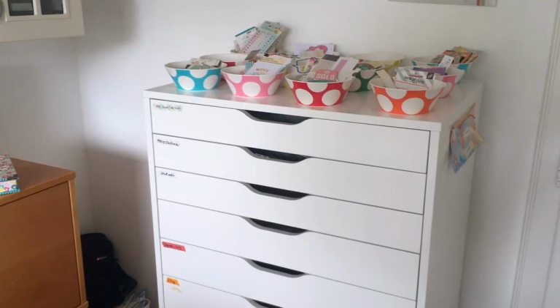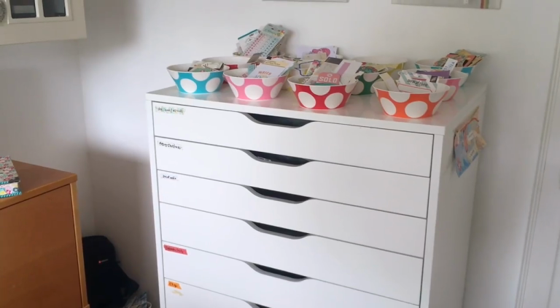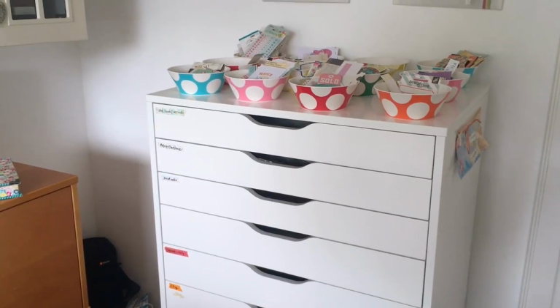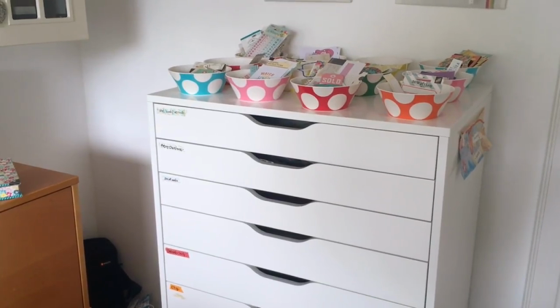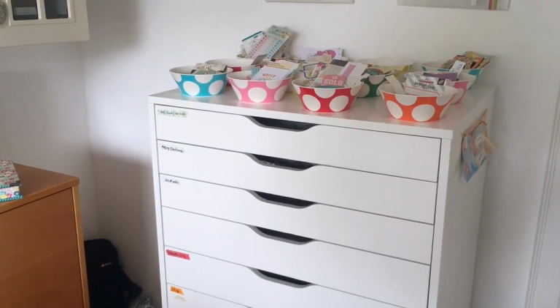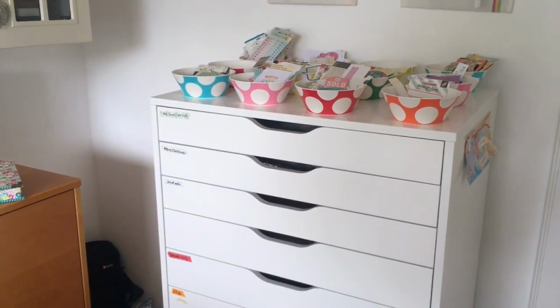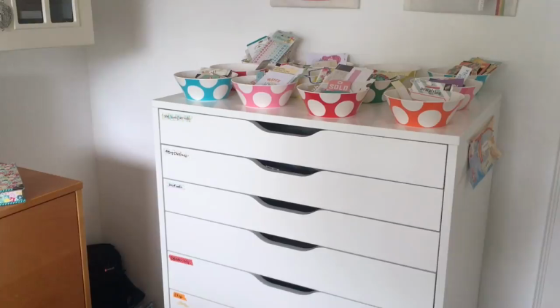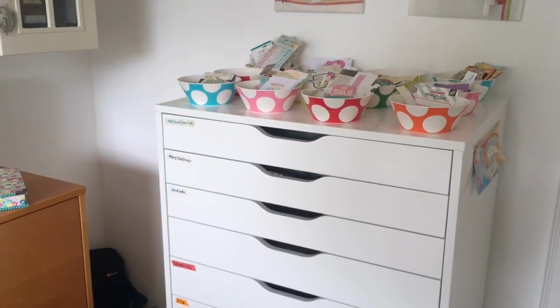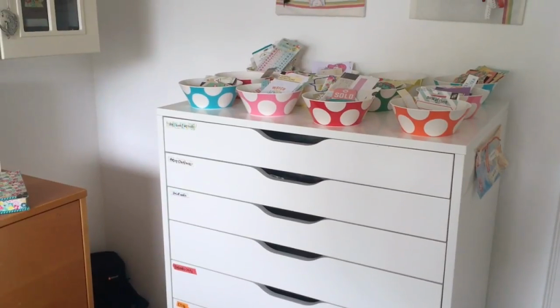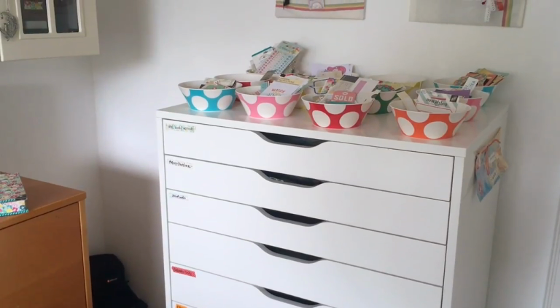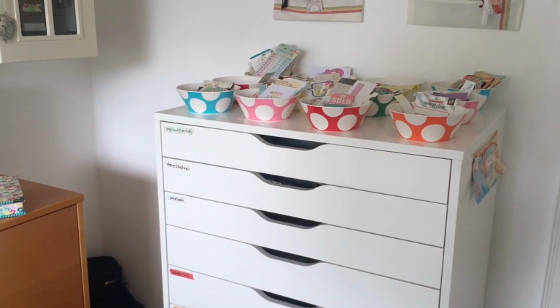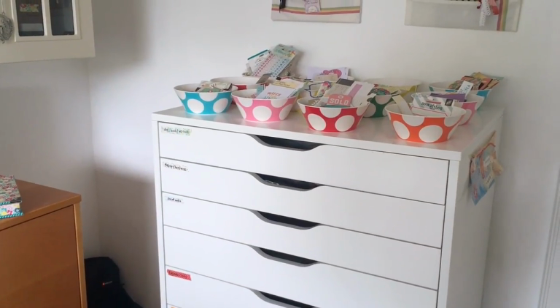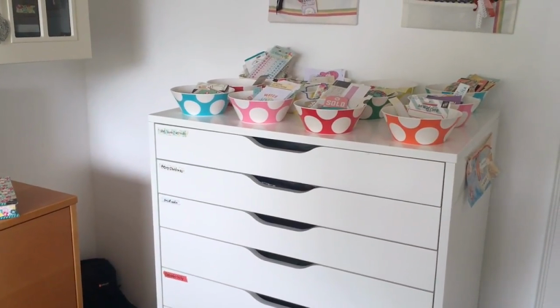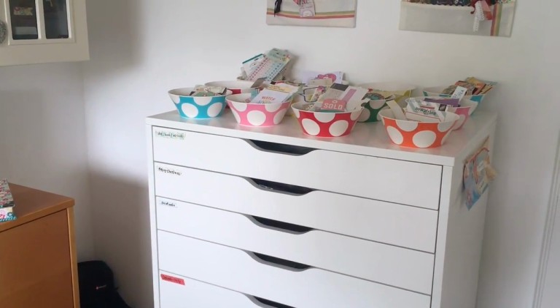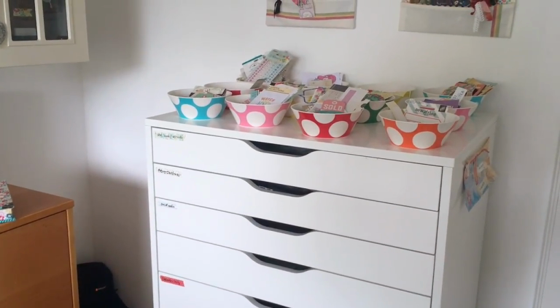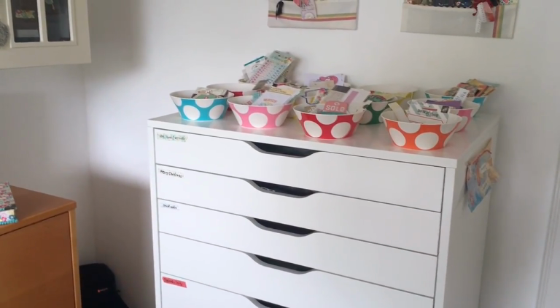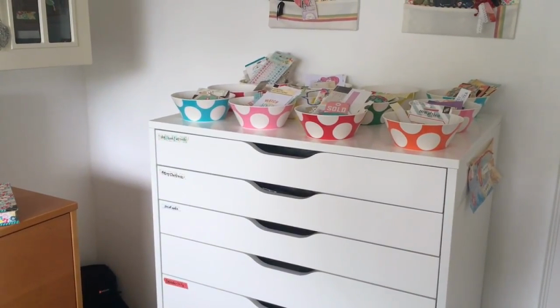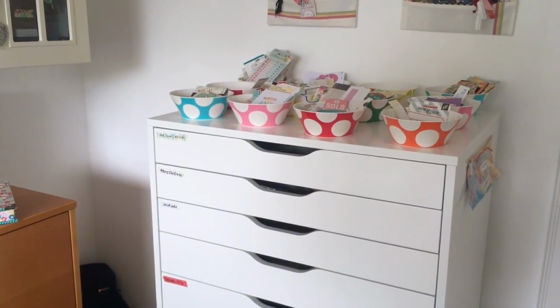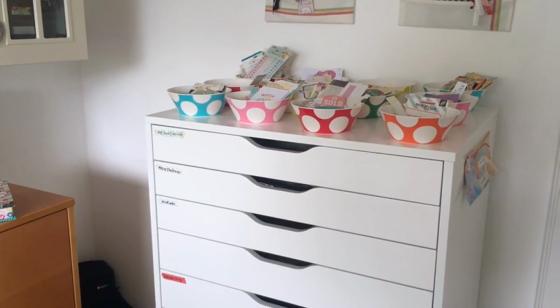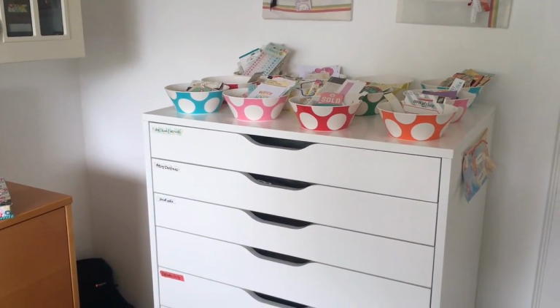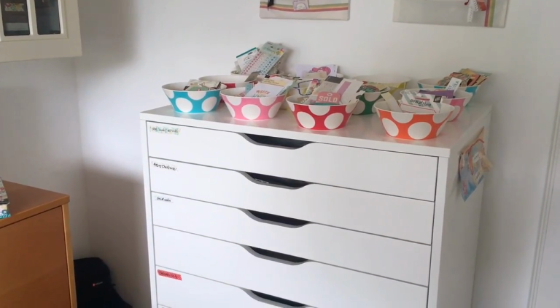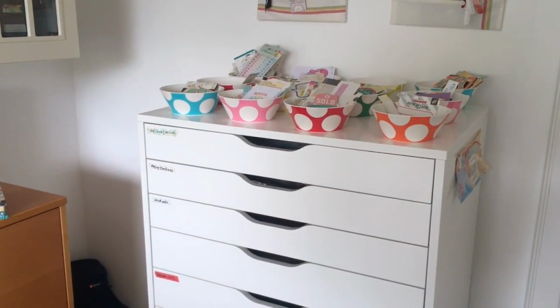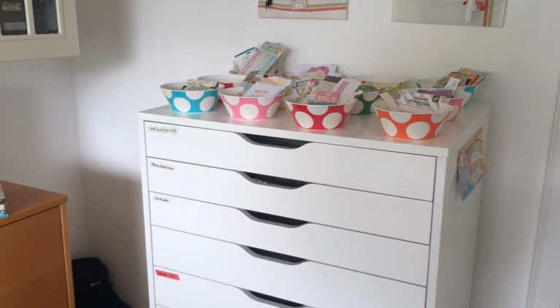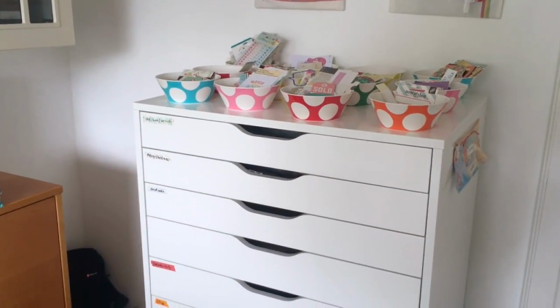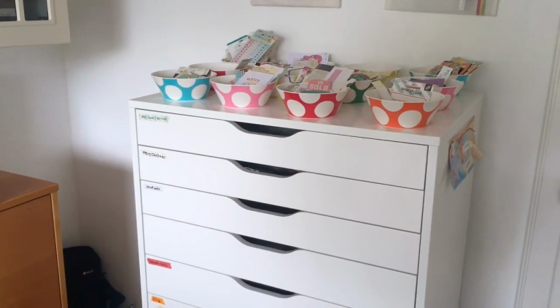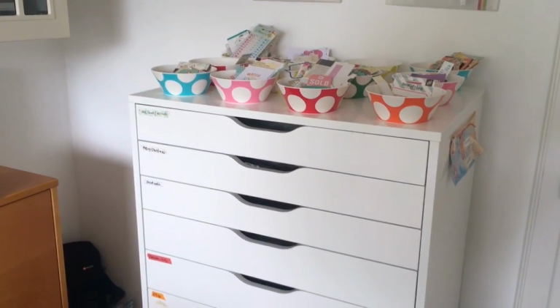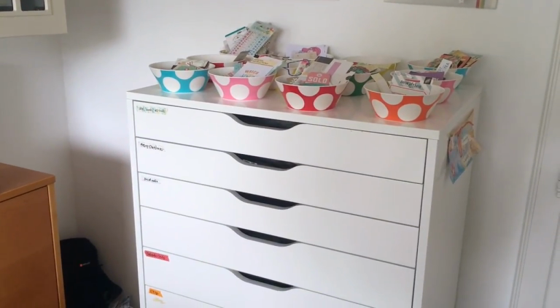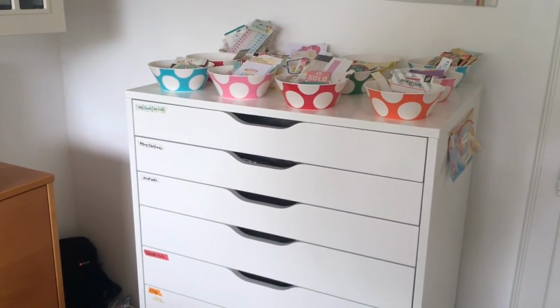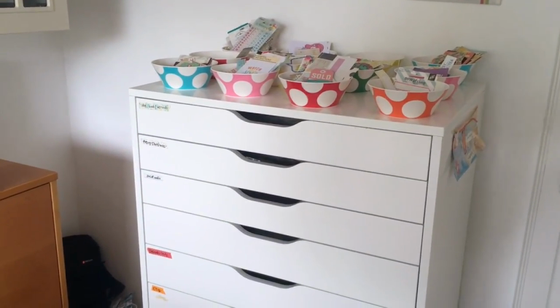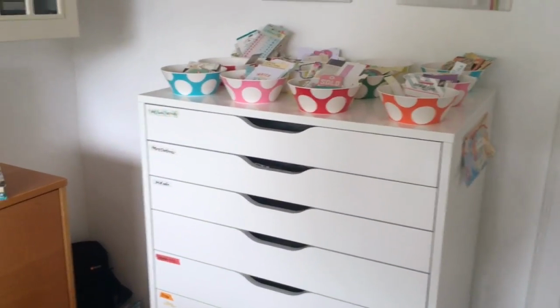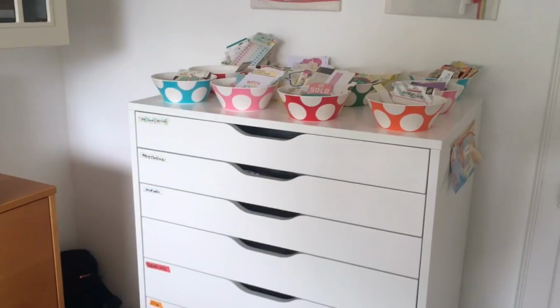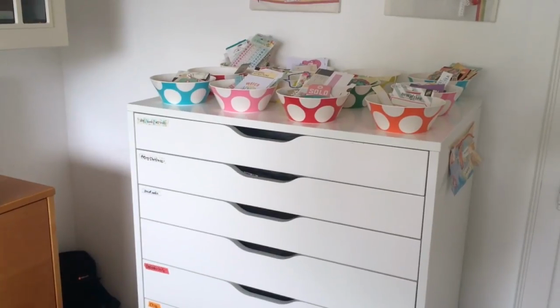Hi there, it's Kara from the Hooting Pirate and today I'm taking you on a little tour of my Alex drawers and my planner storage.